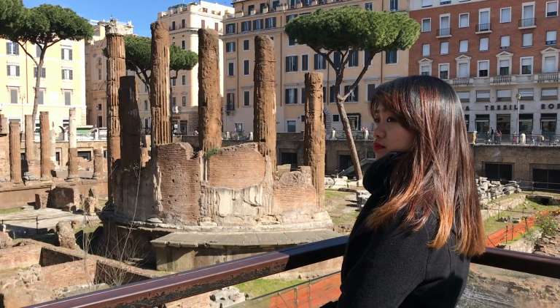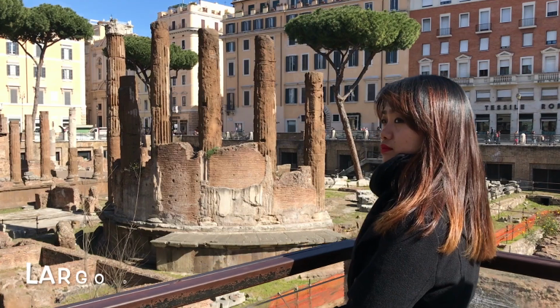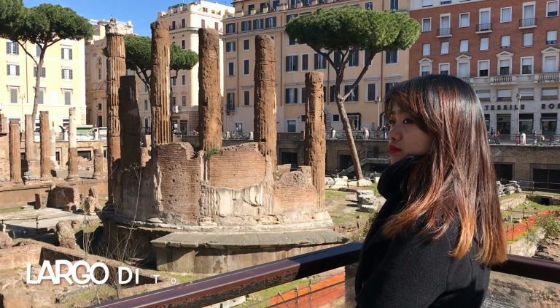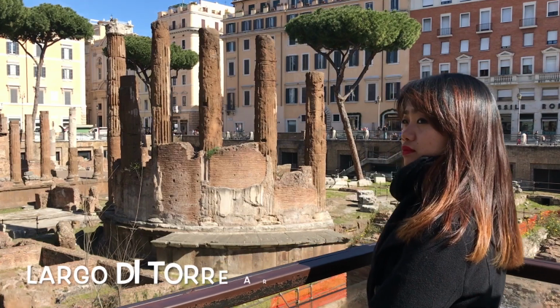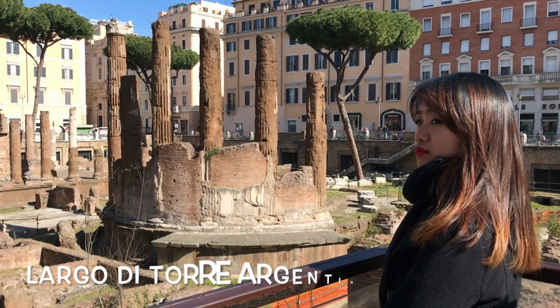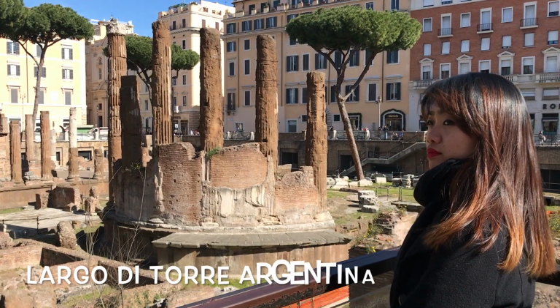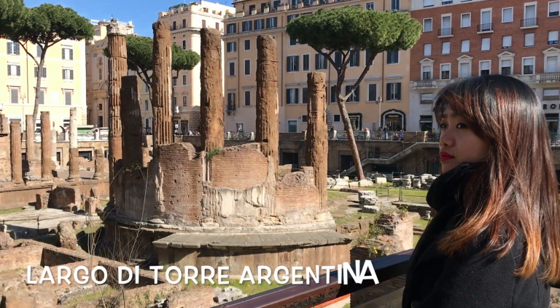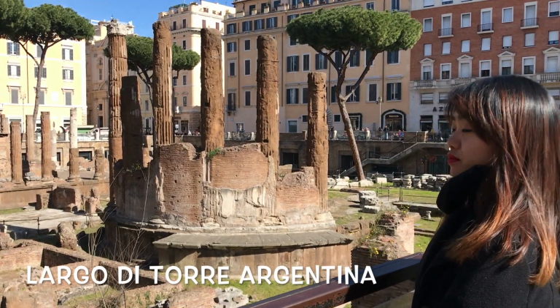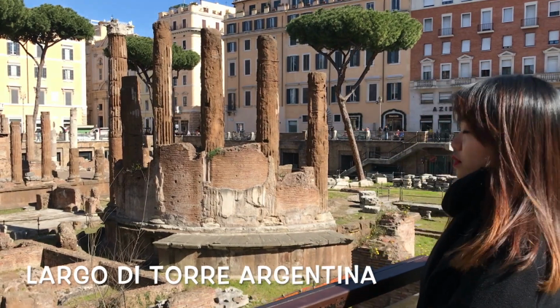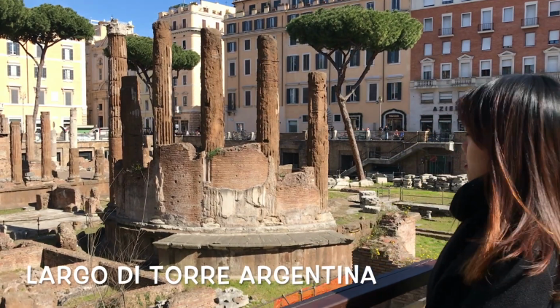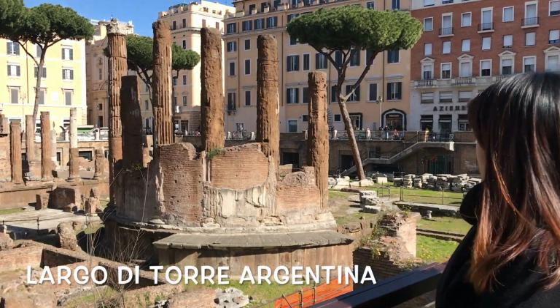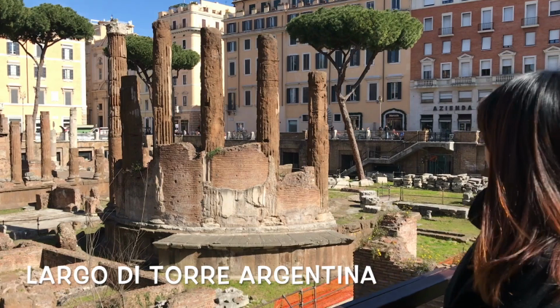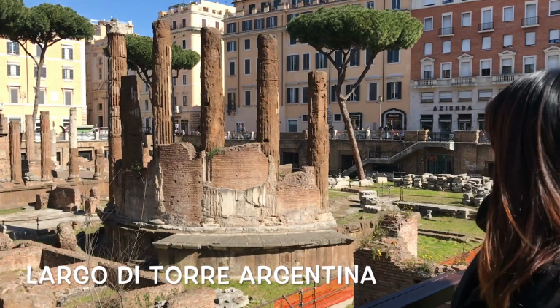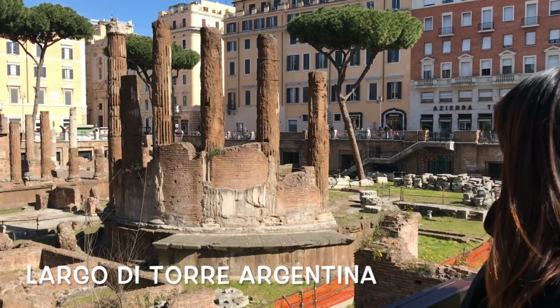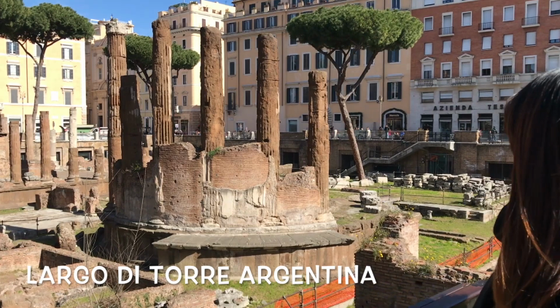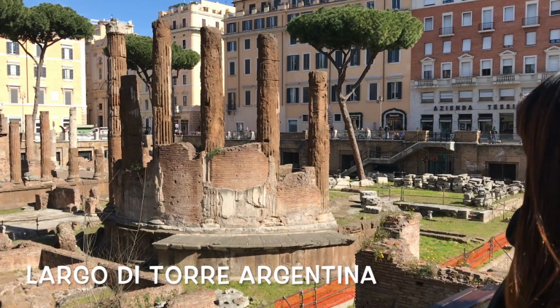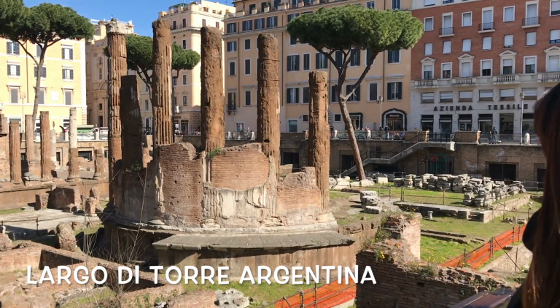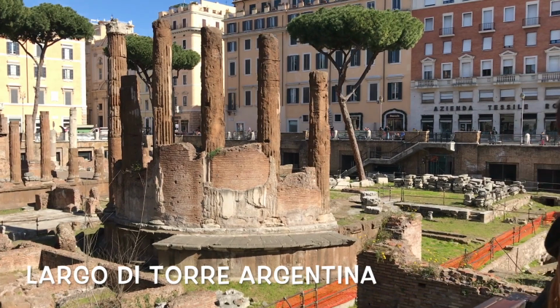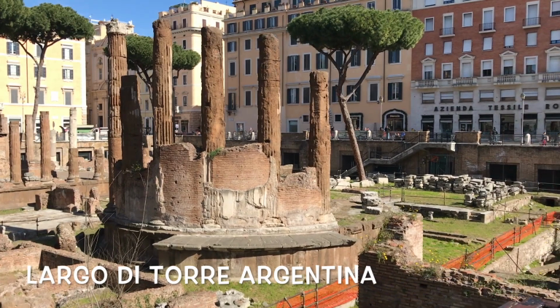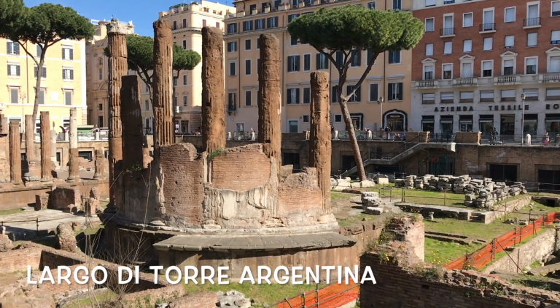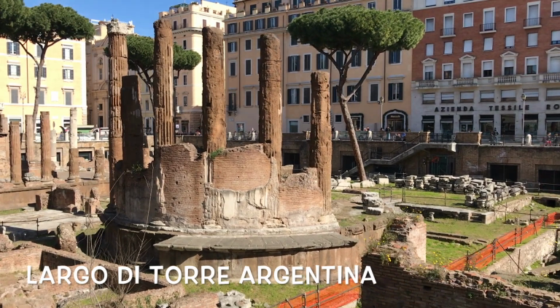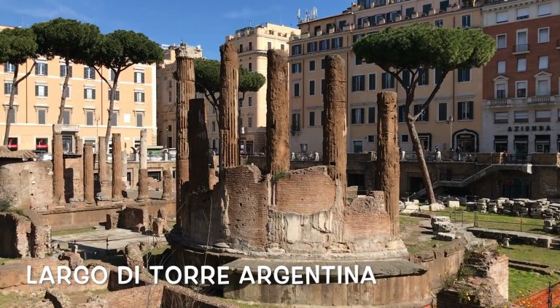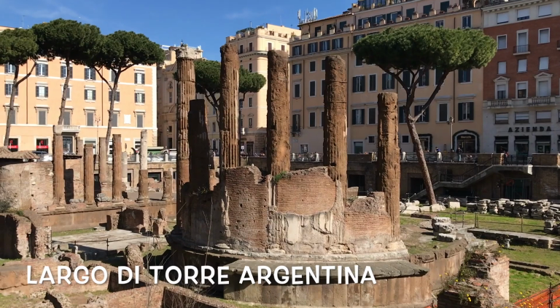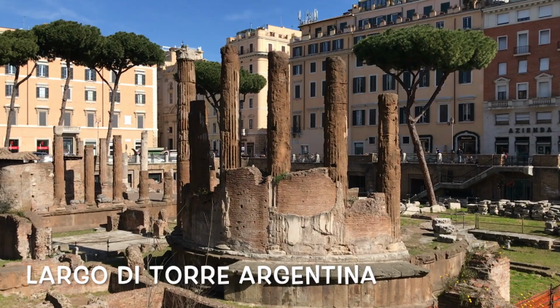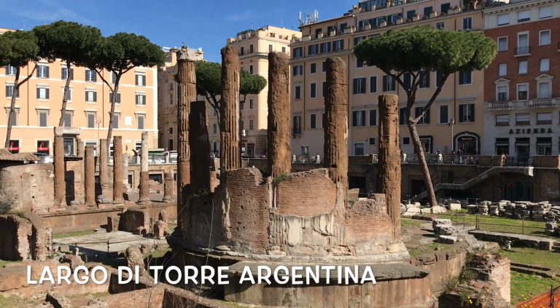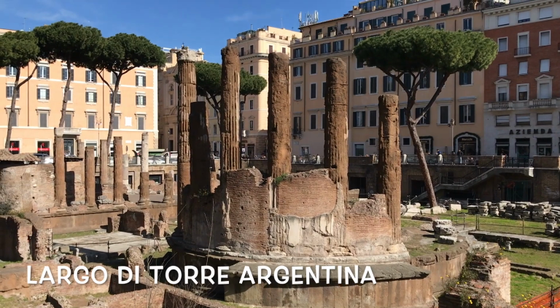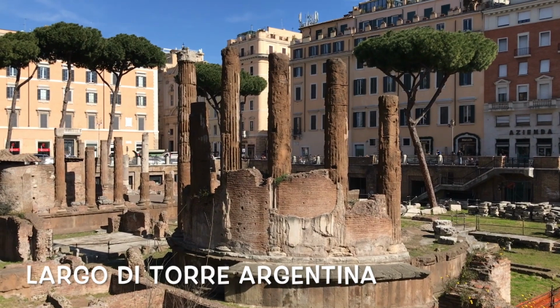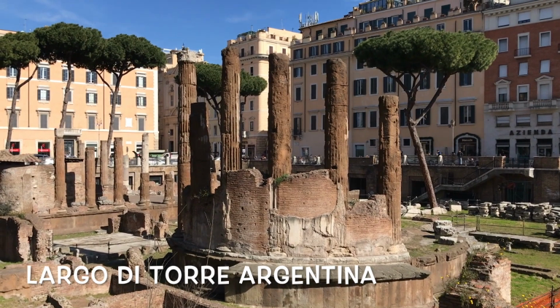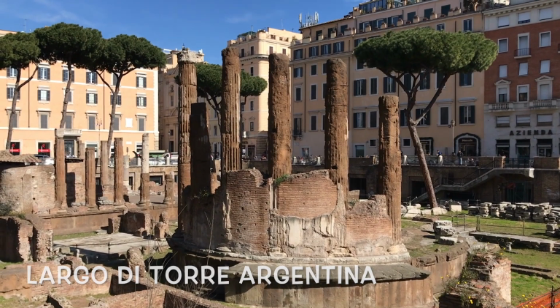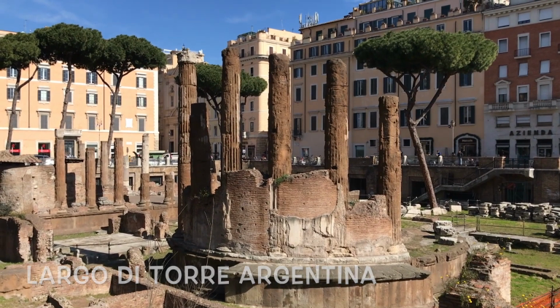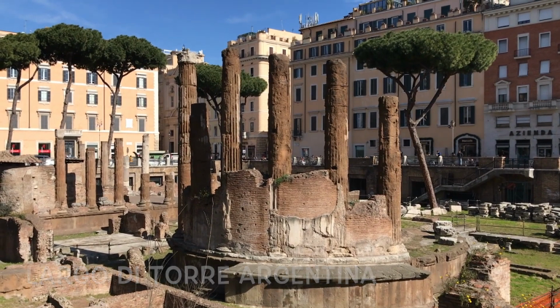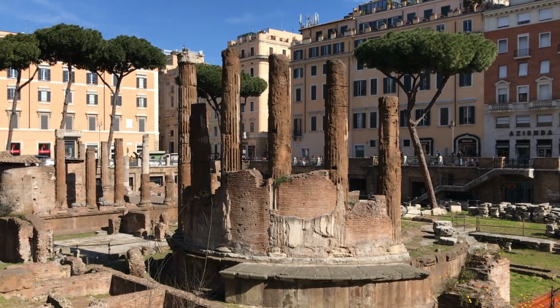Largo di Torre Argentina is where Julius Caesar was murdered by the senators.